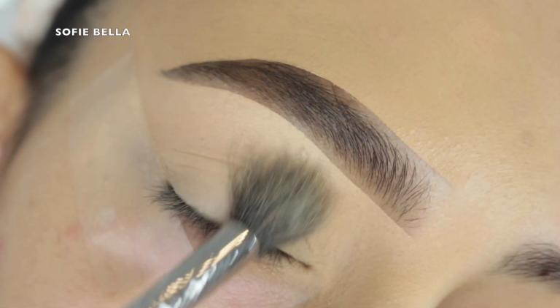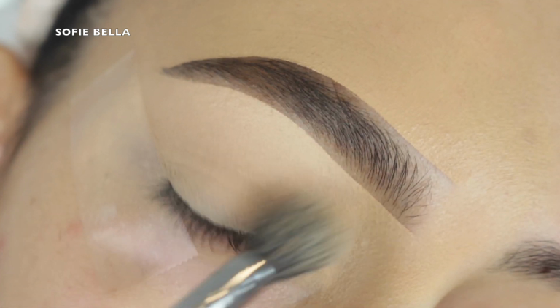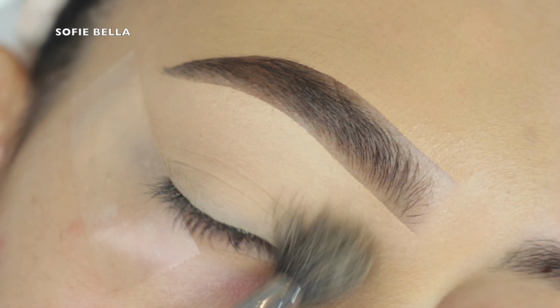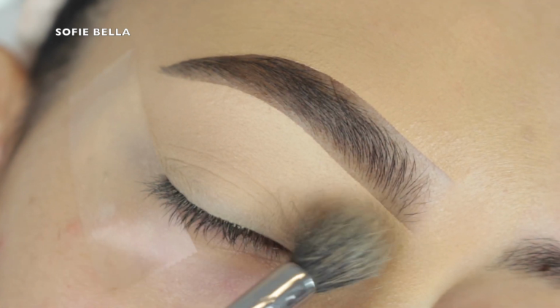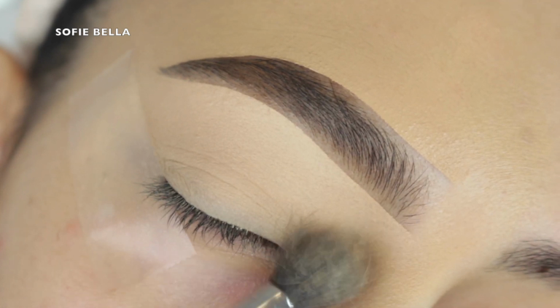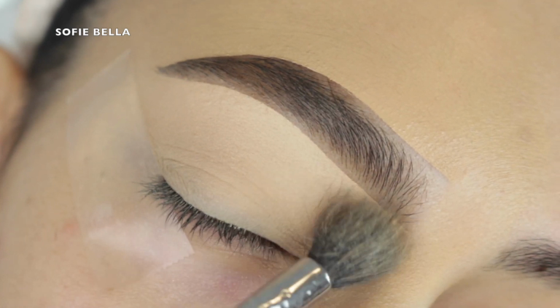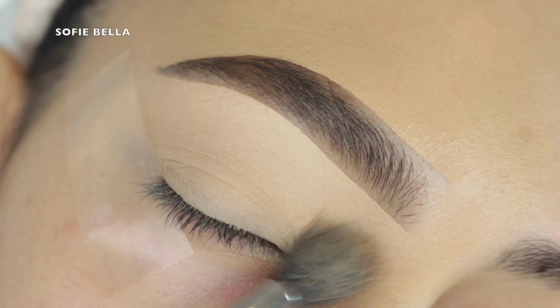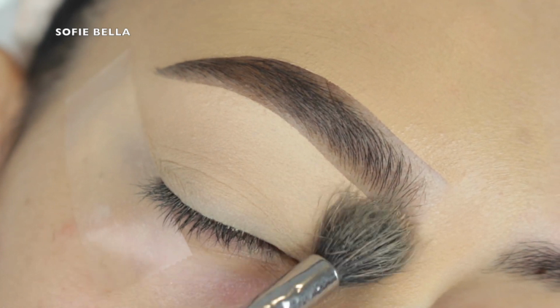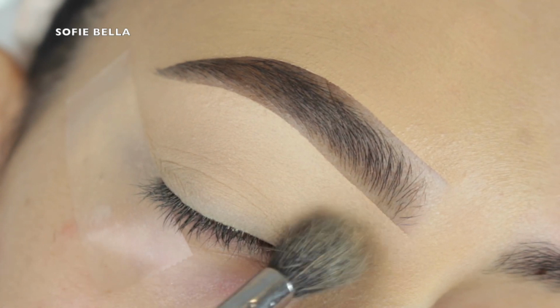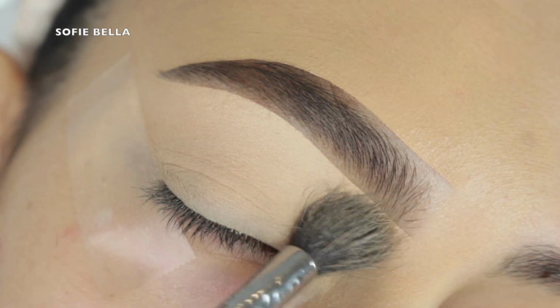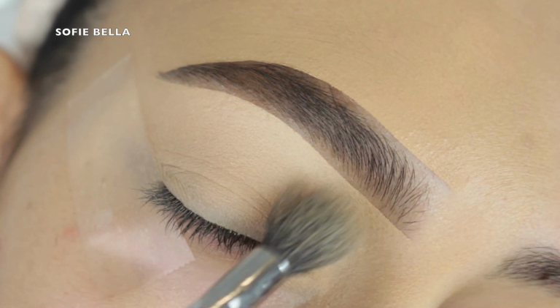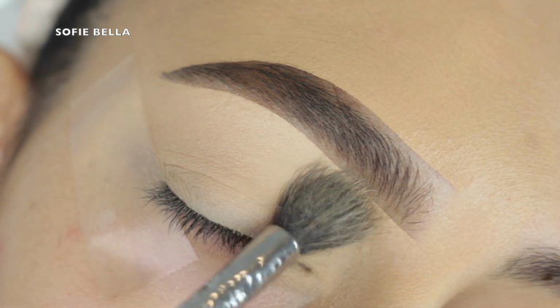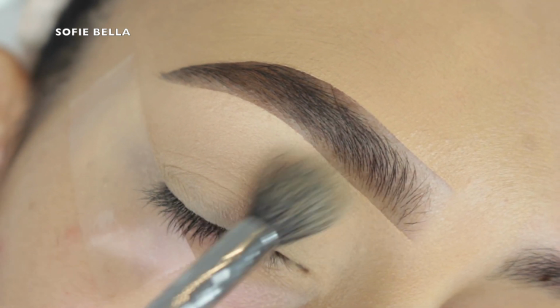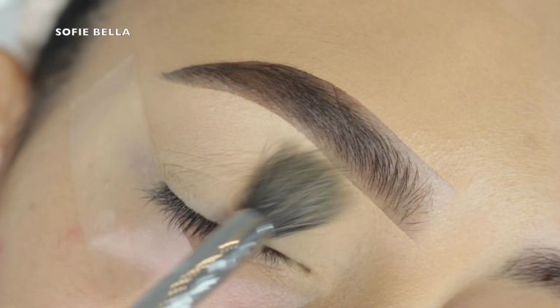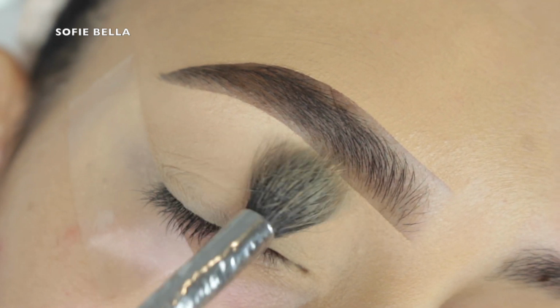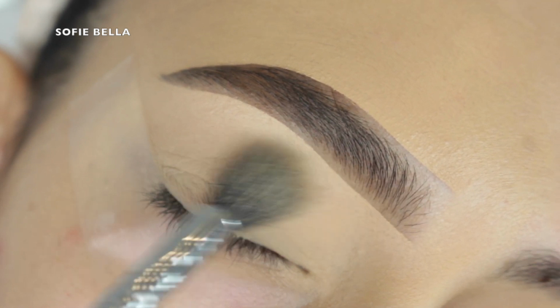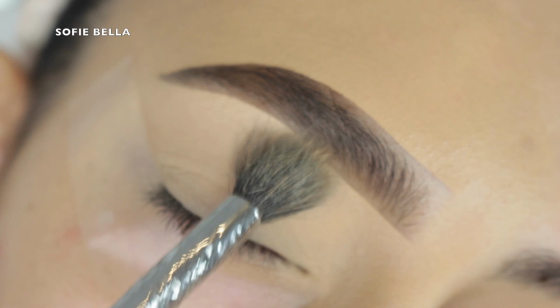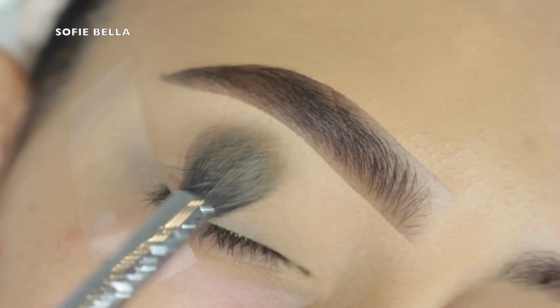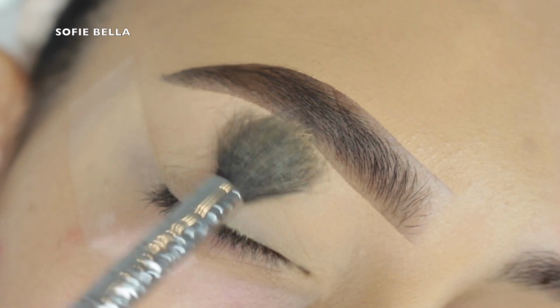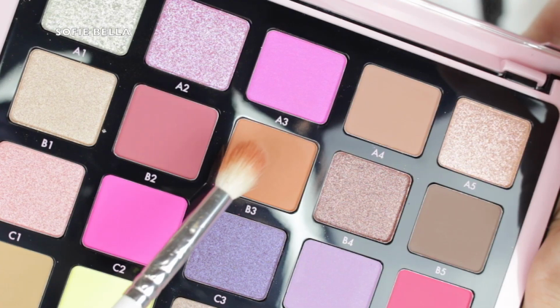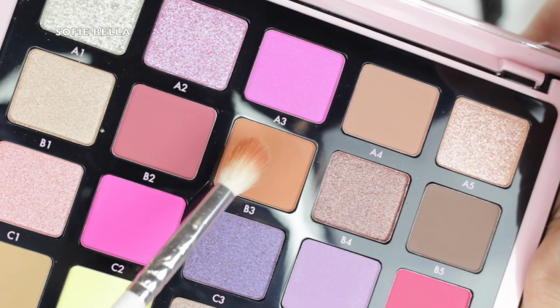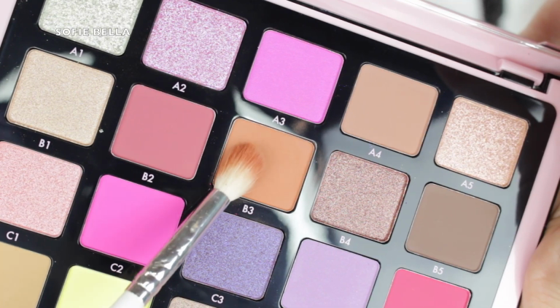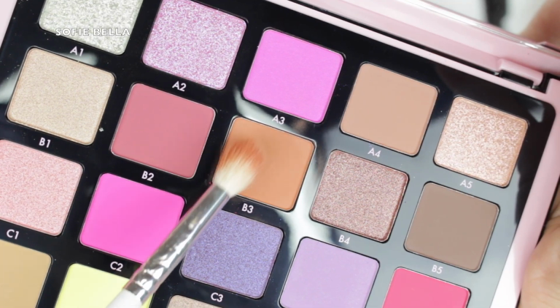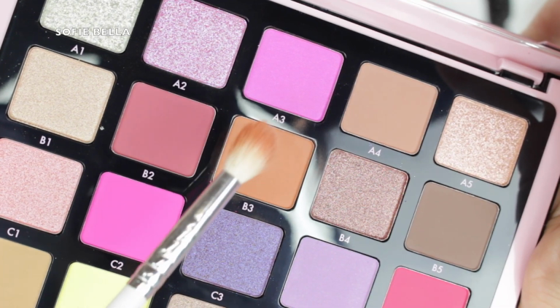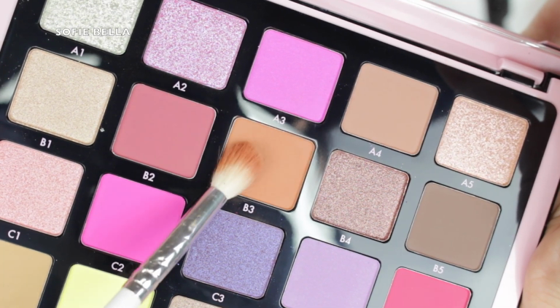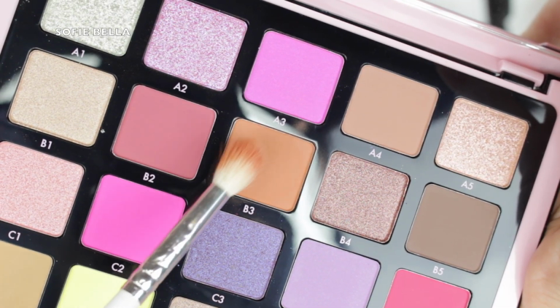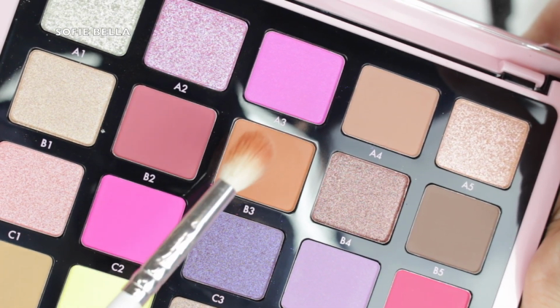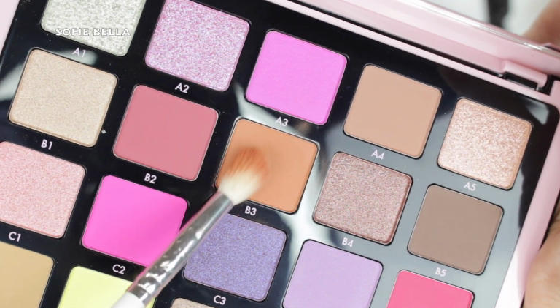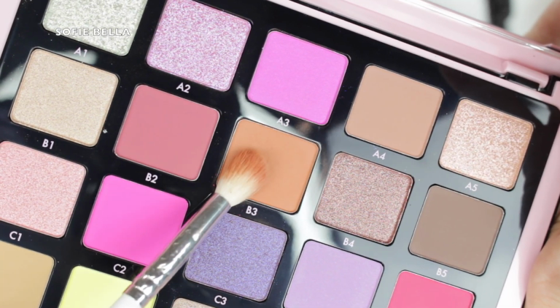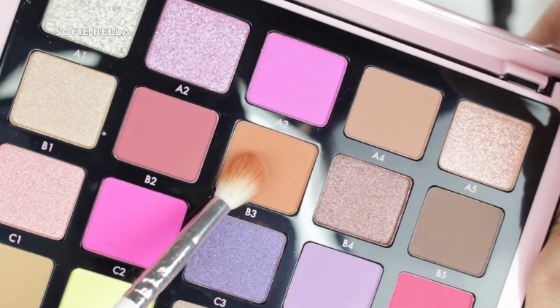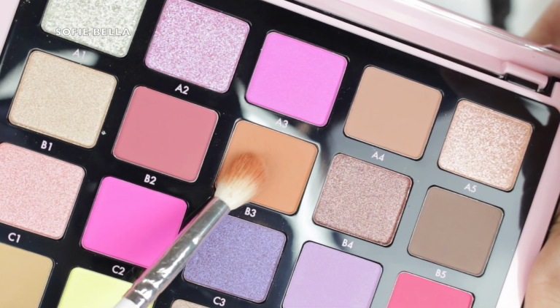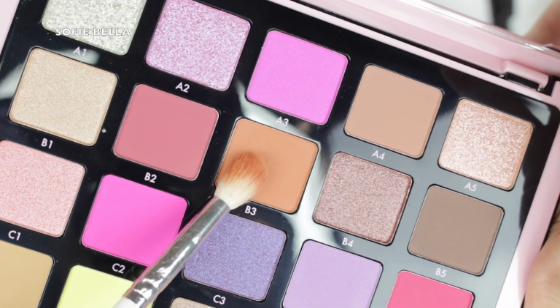The first thing I did was prime my eyes. I like to prime with concealer and then set it in place with some translucent powder.